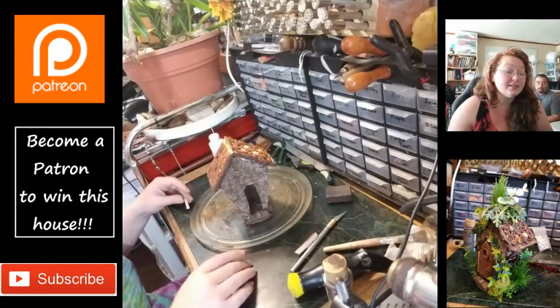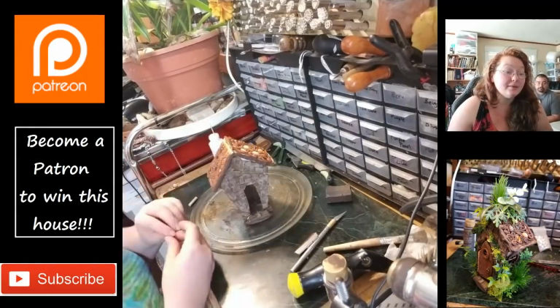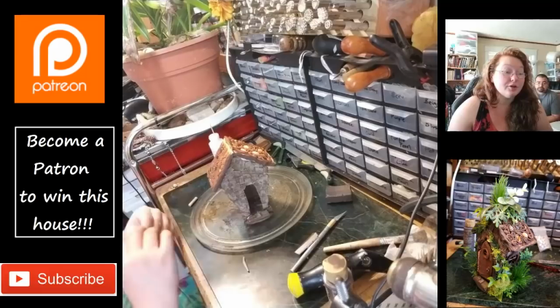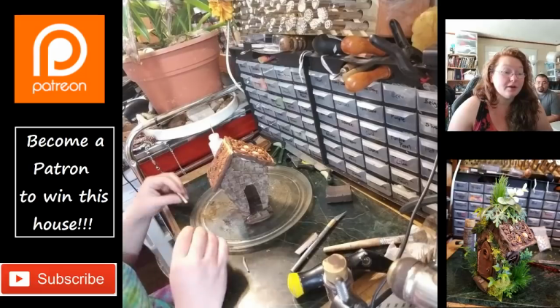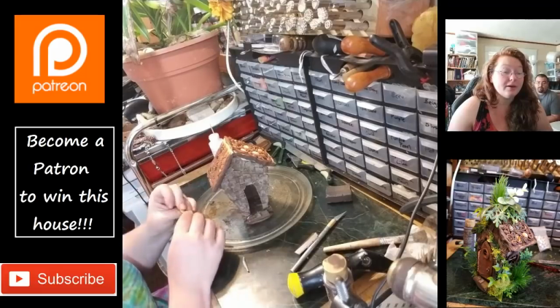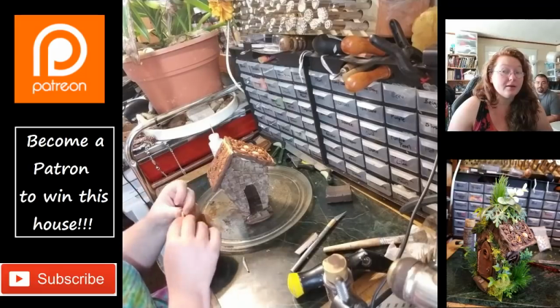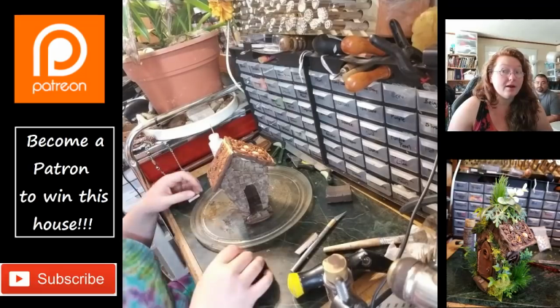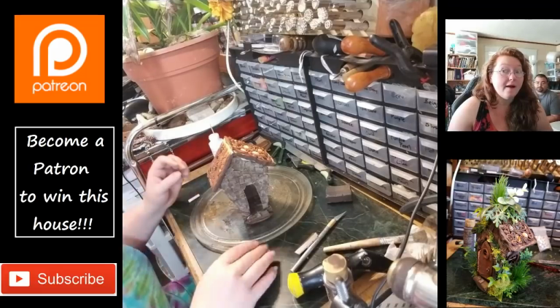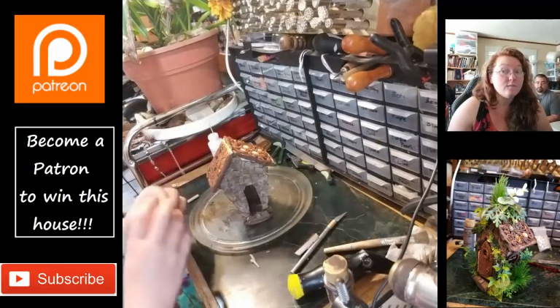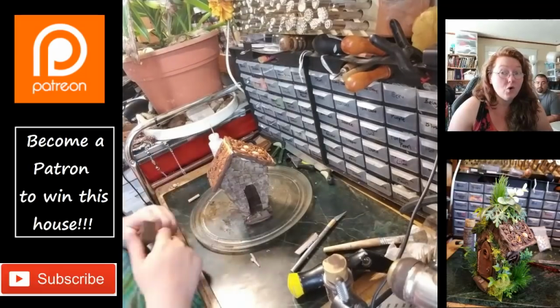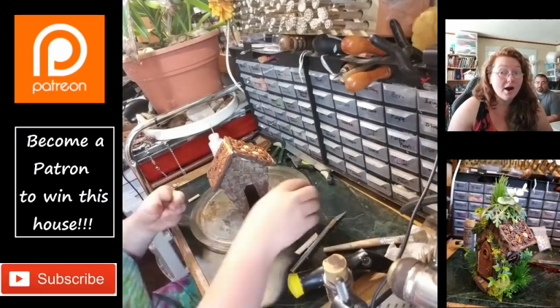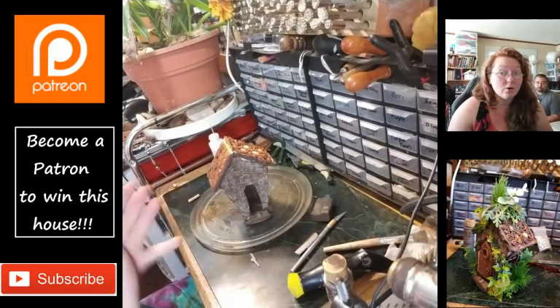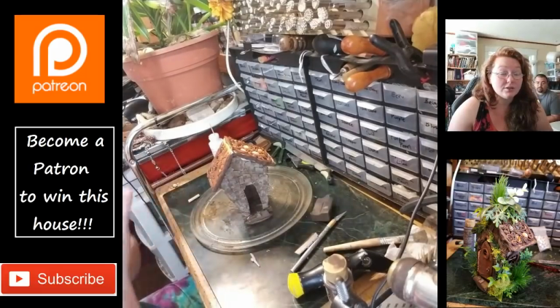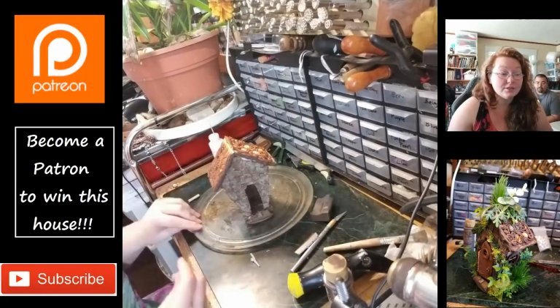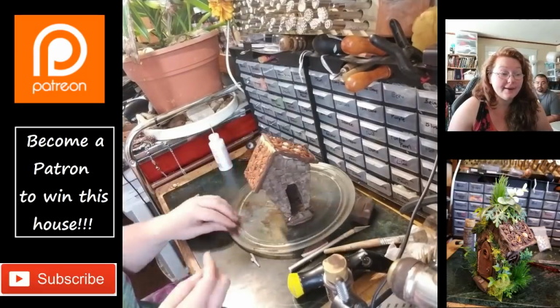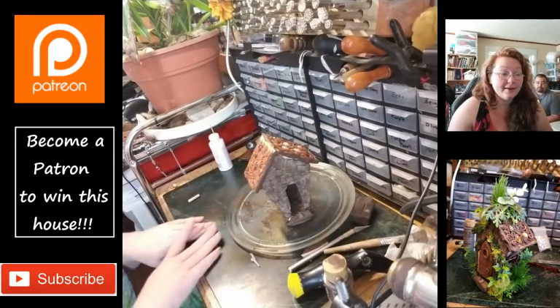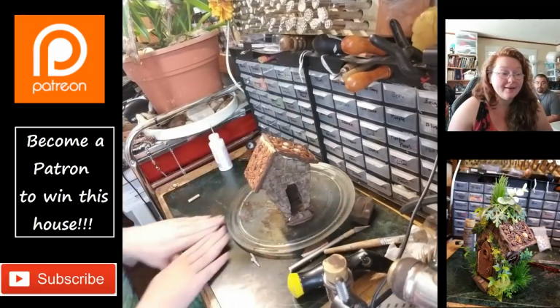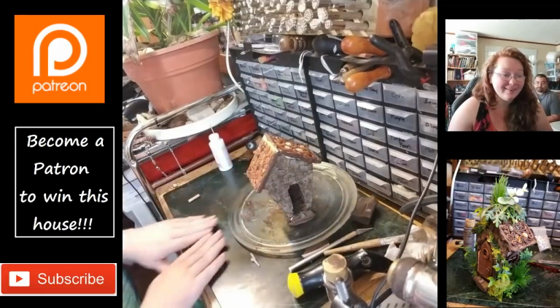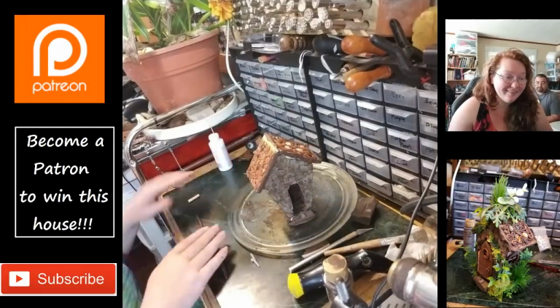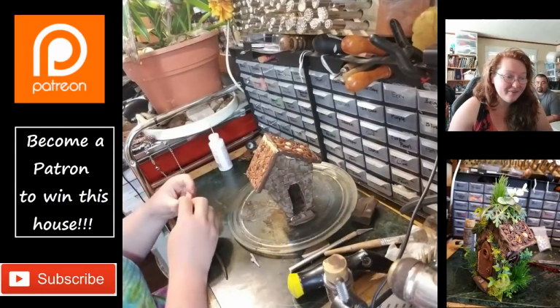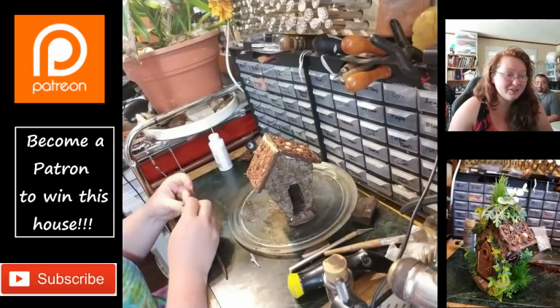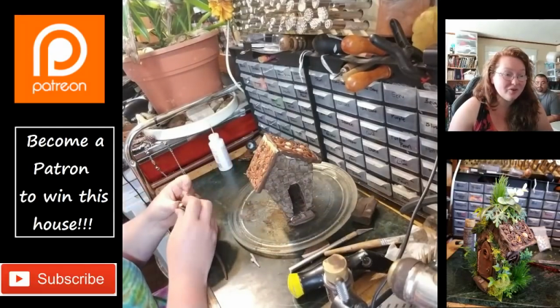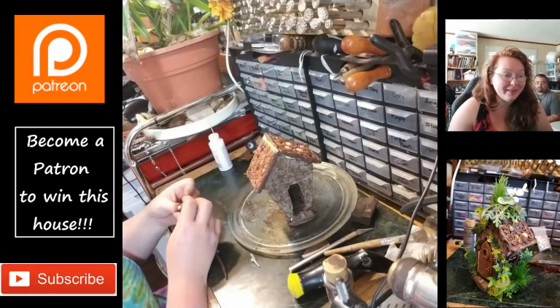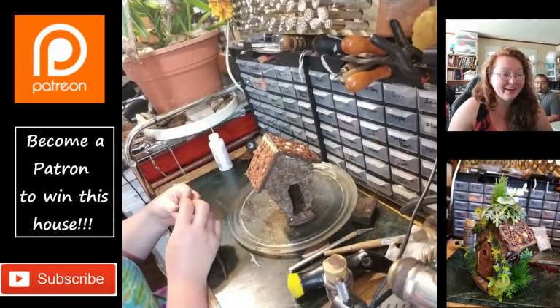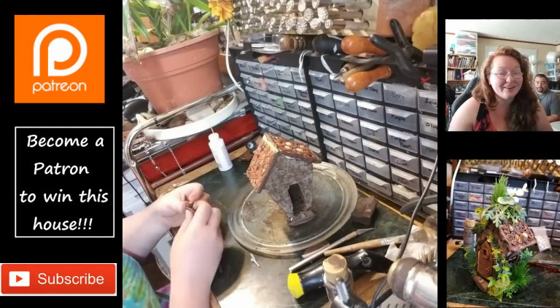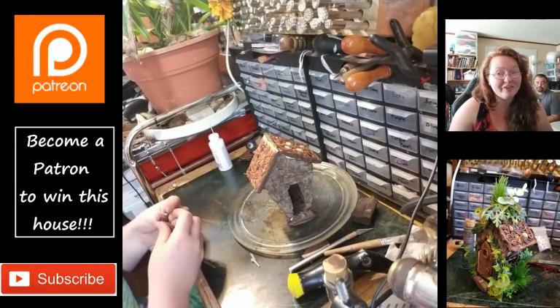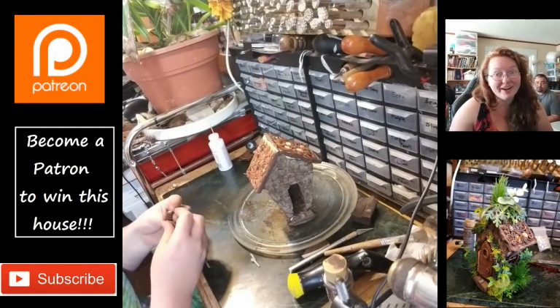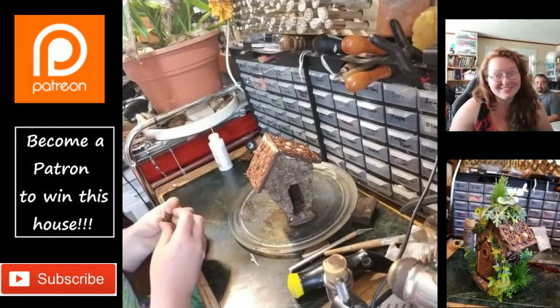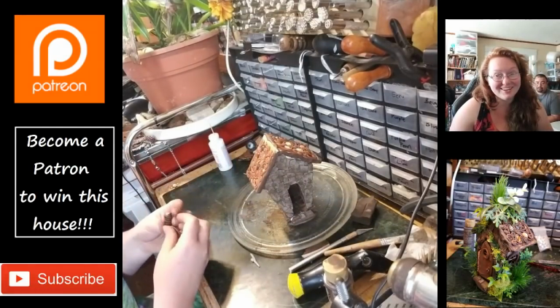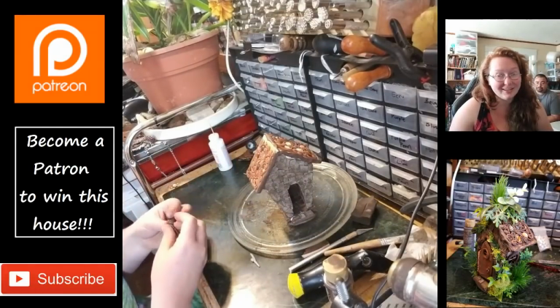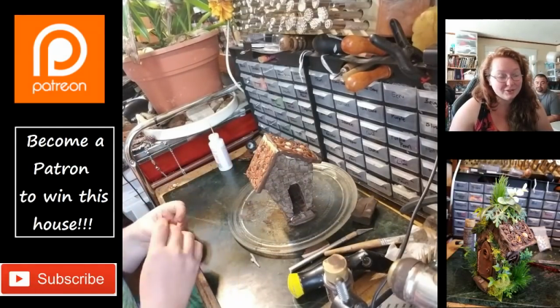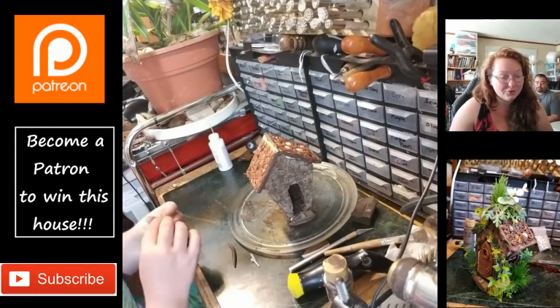This ended up taking me like four hours to make. Normally I can get a fairy house done in like two.